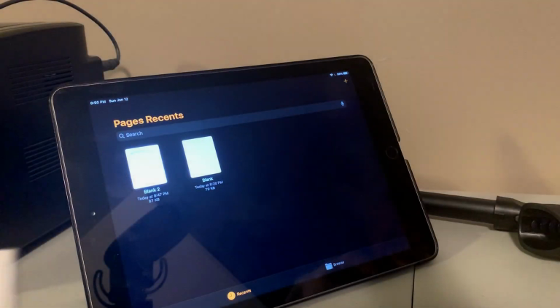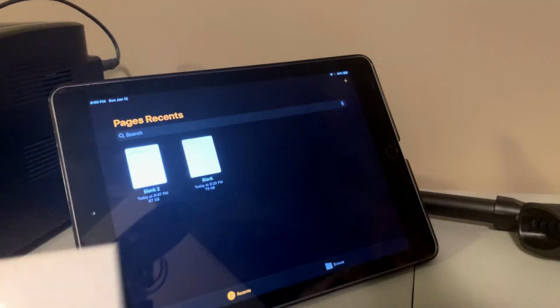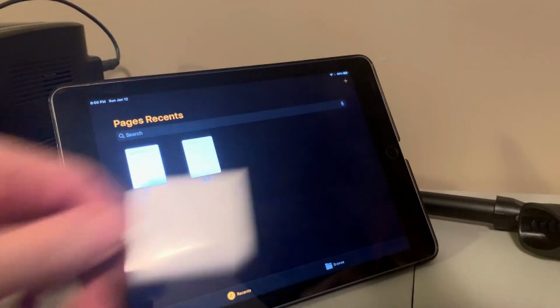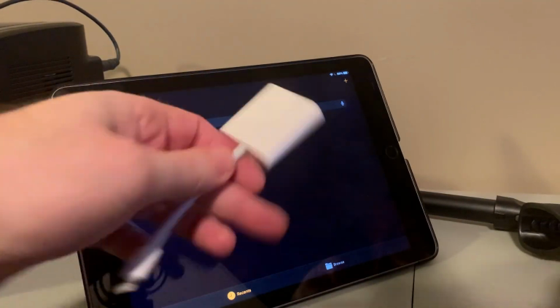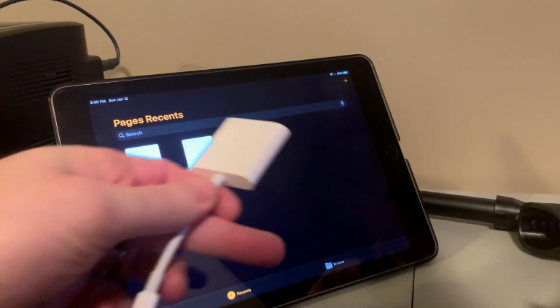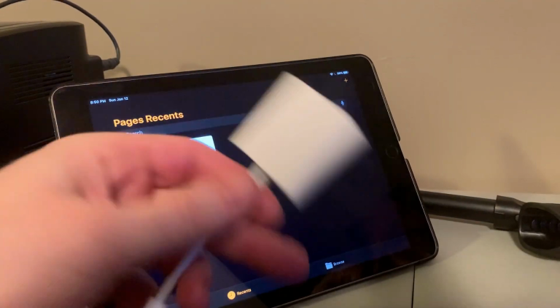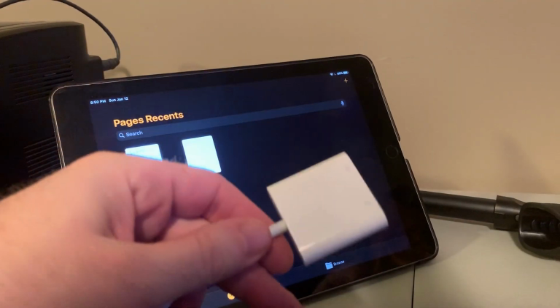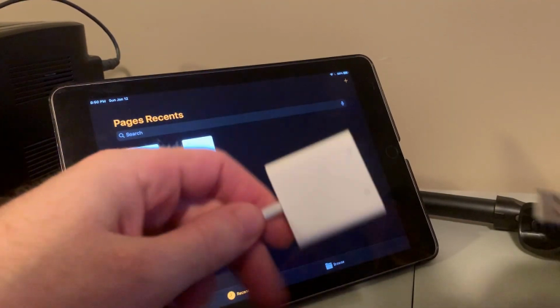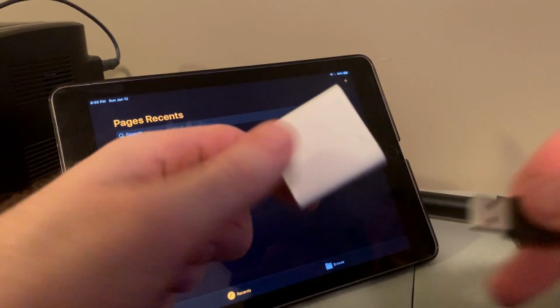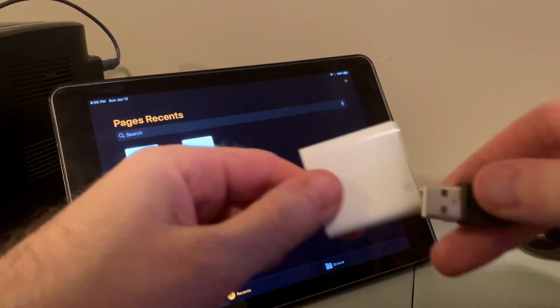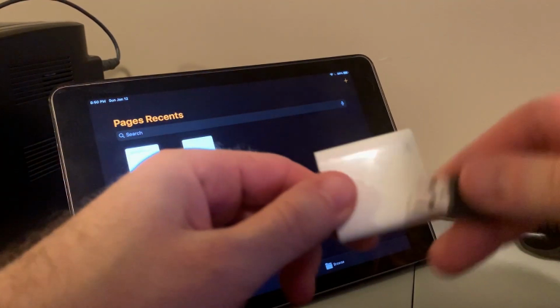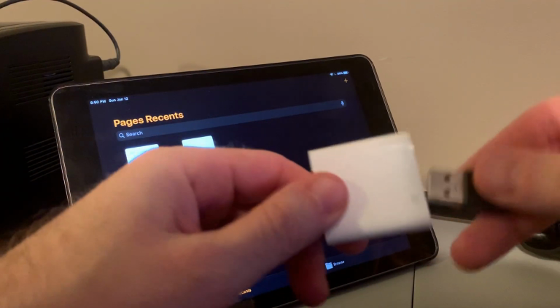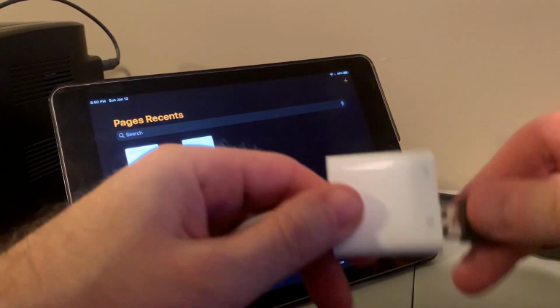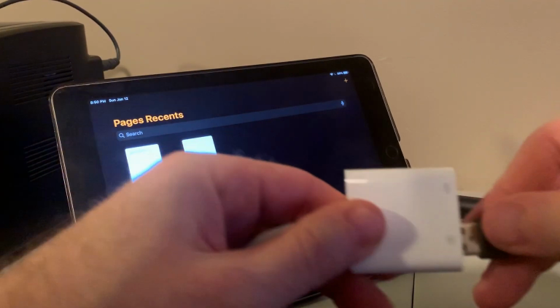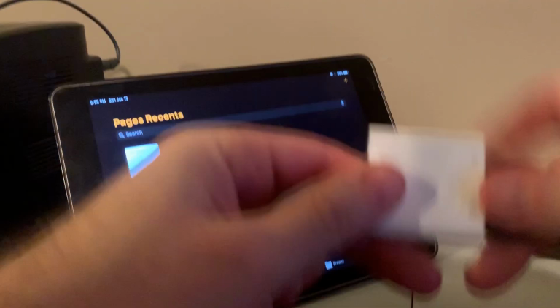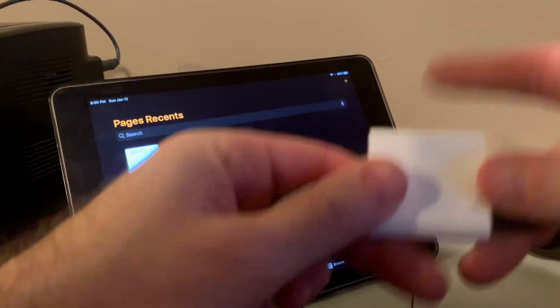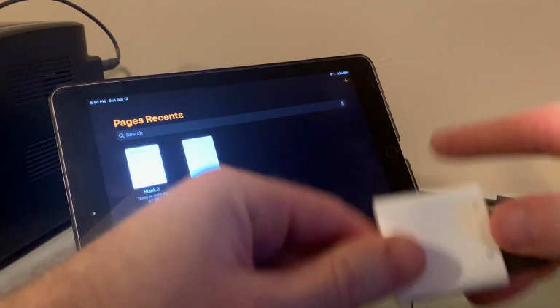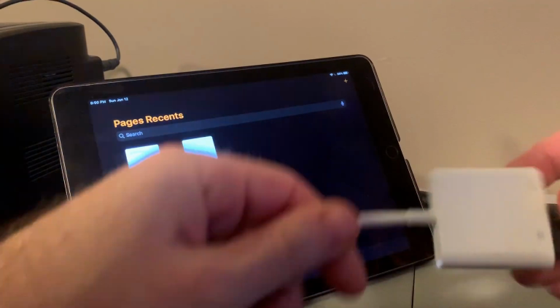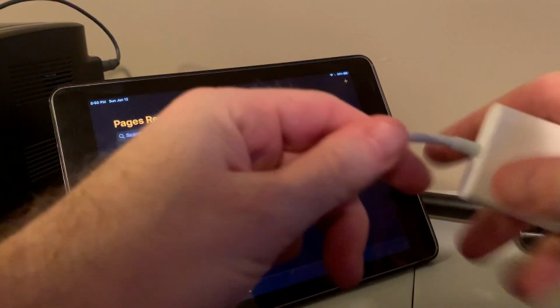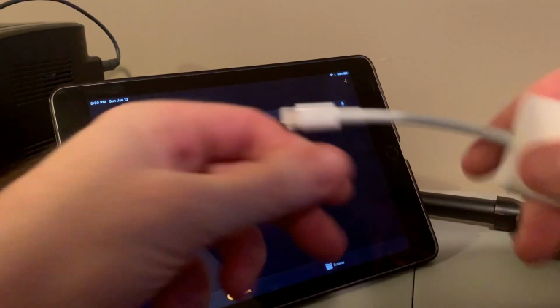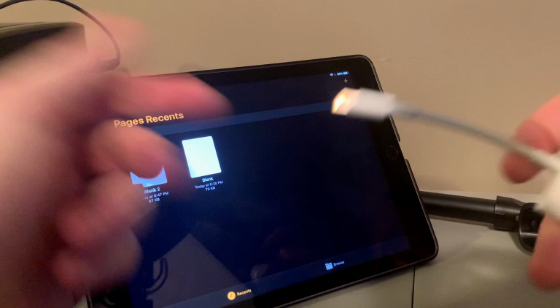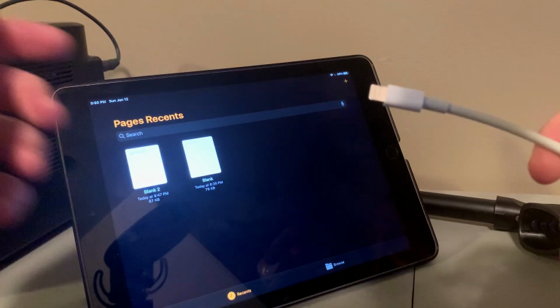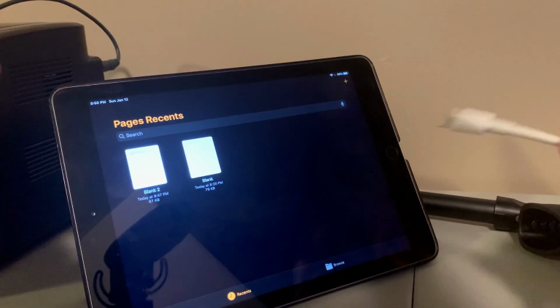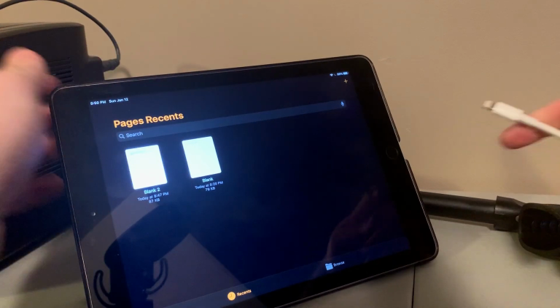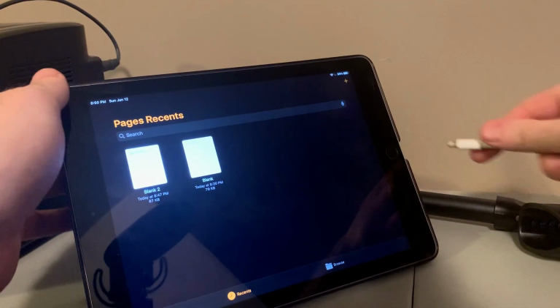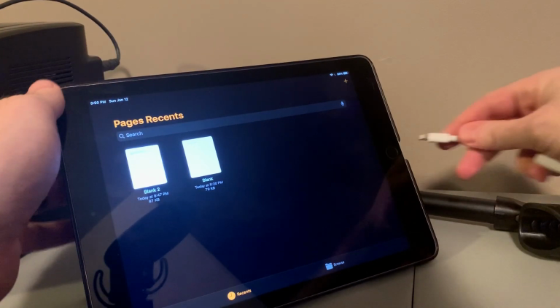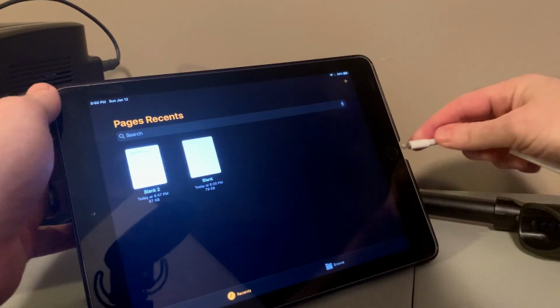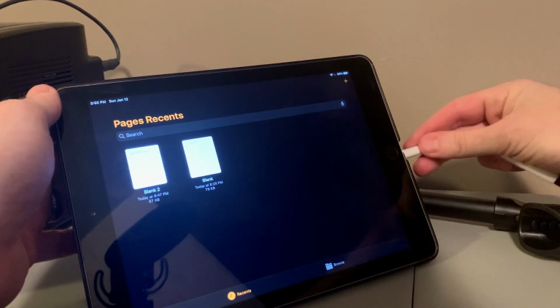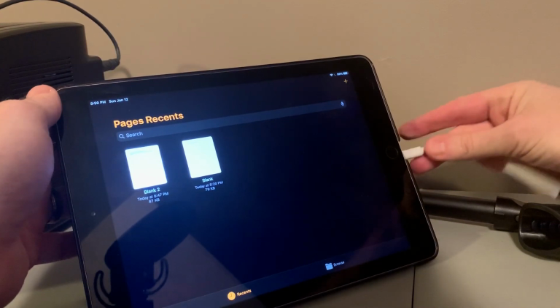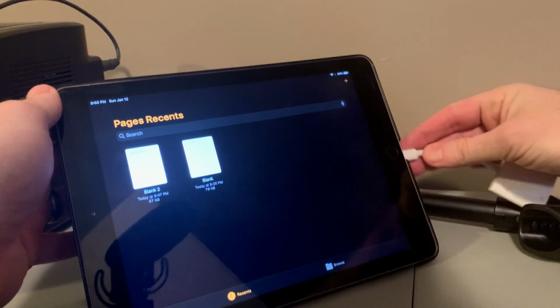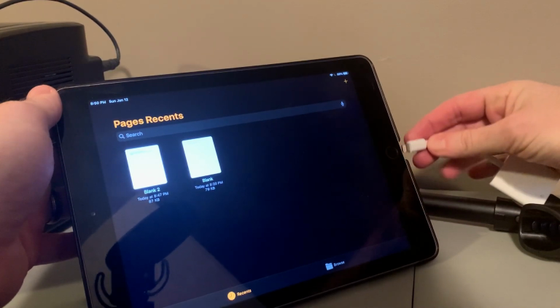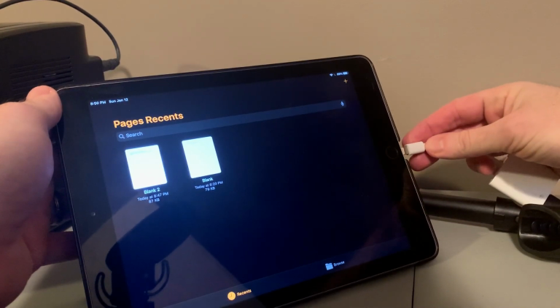So we're going to take our USB adapter, plug our USB keyboard straight into it, then plug this straight into the device.